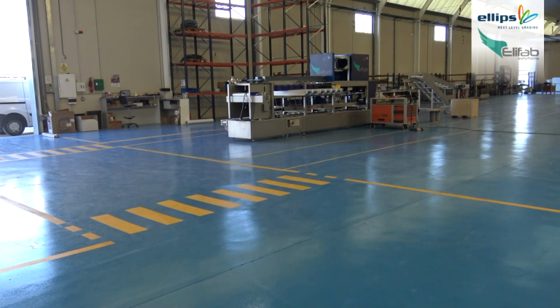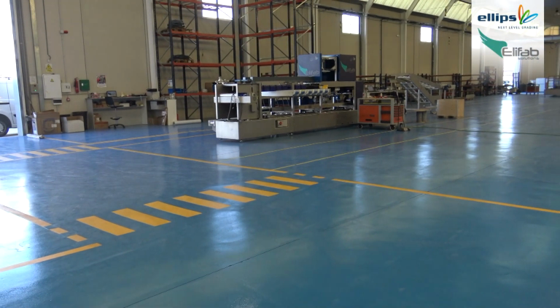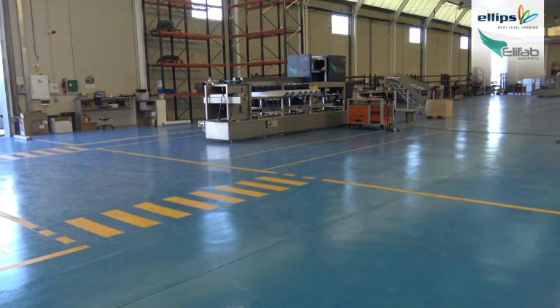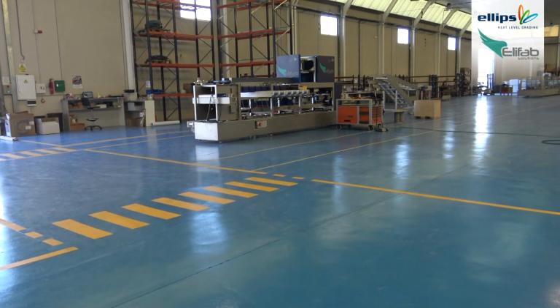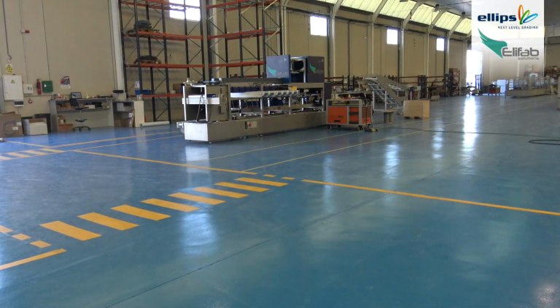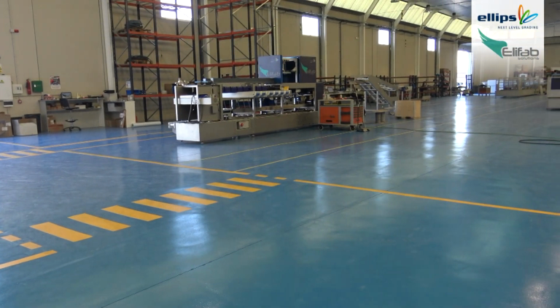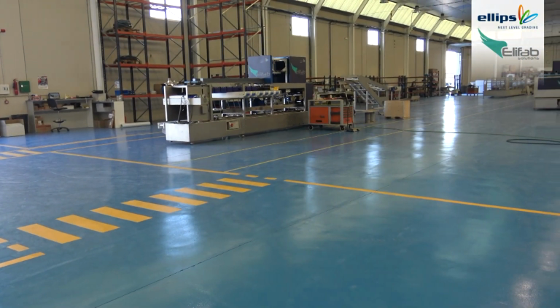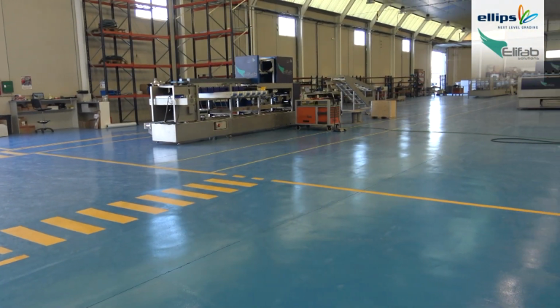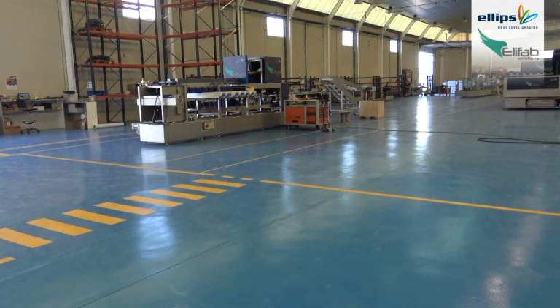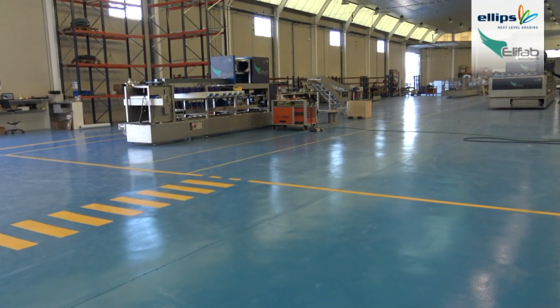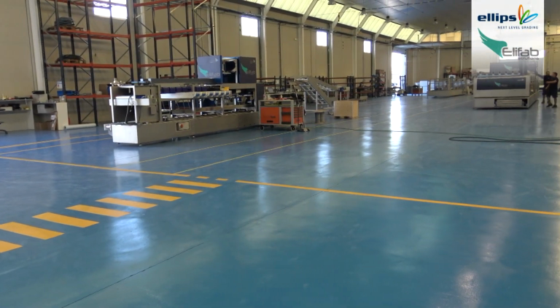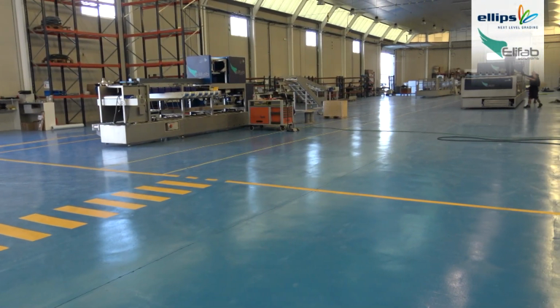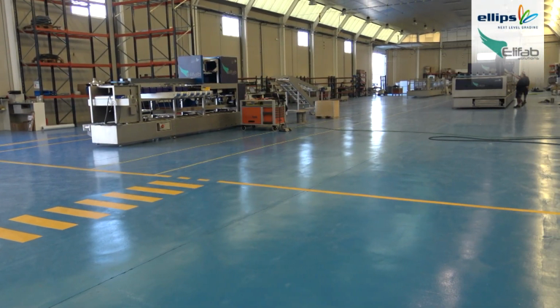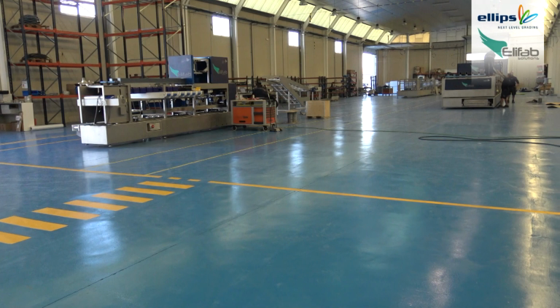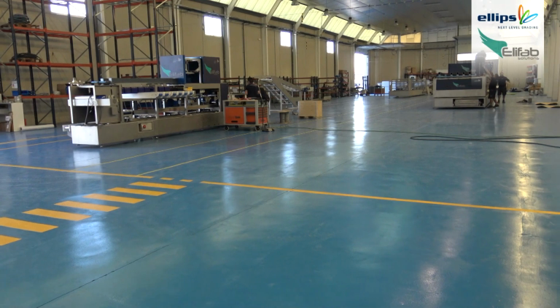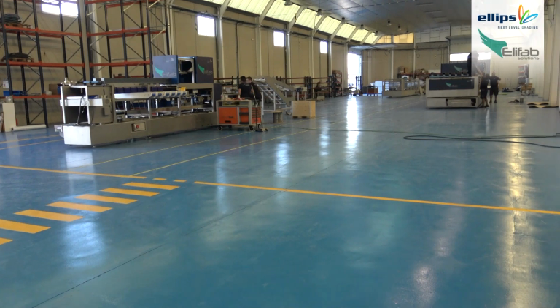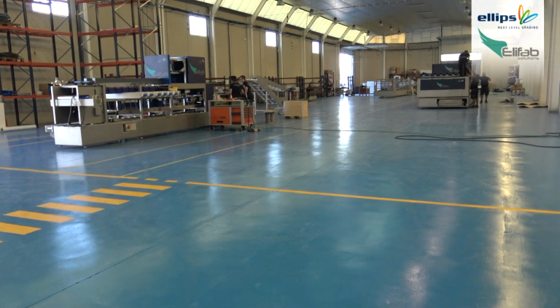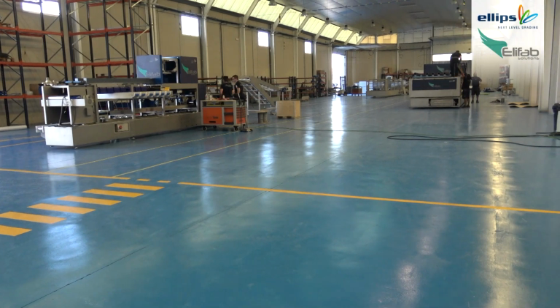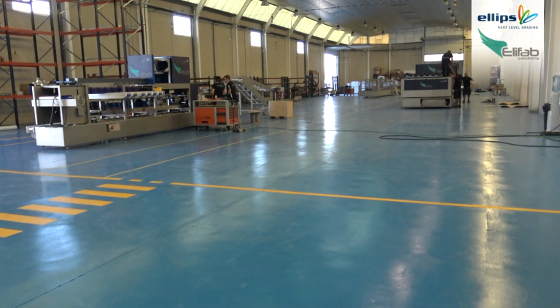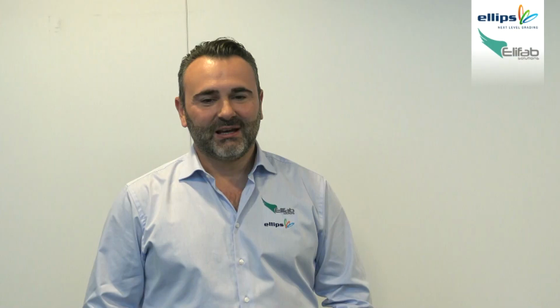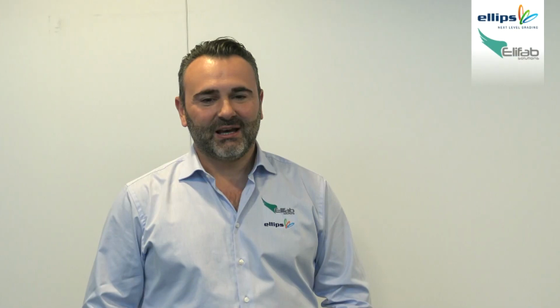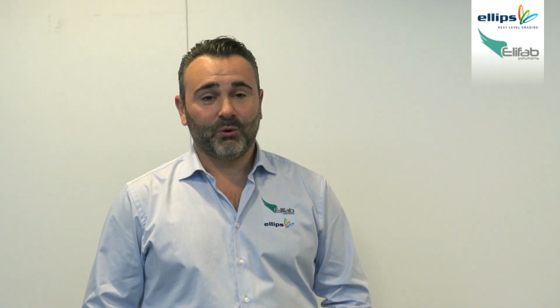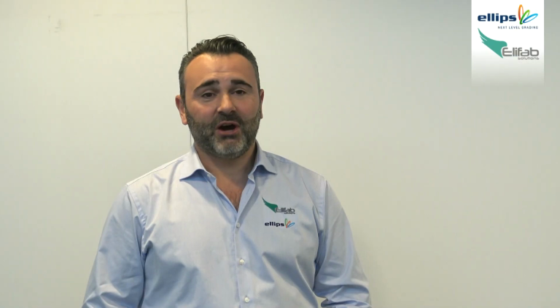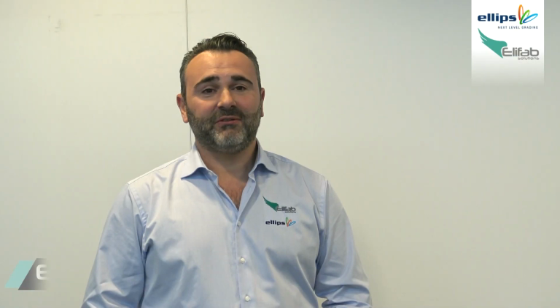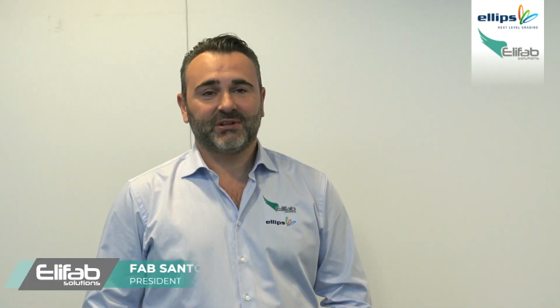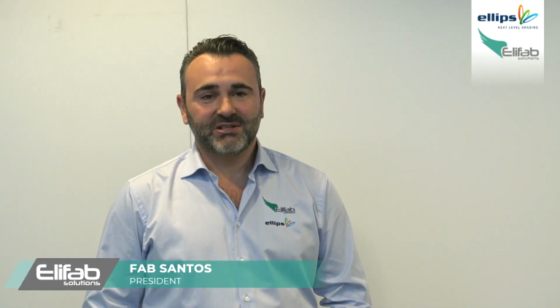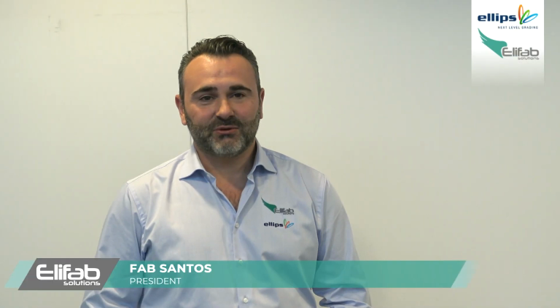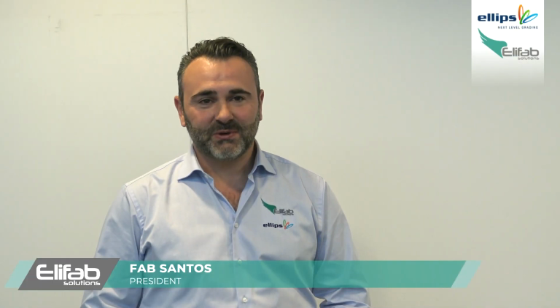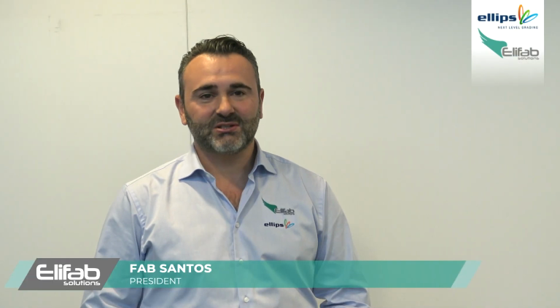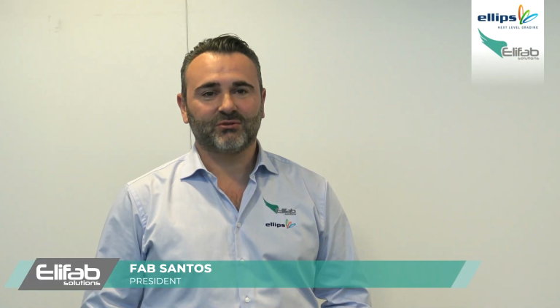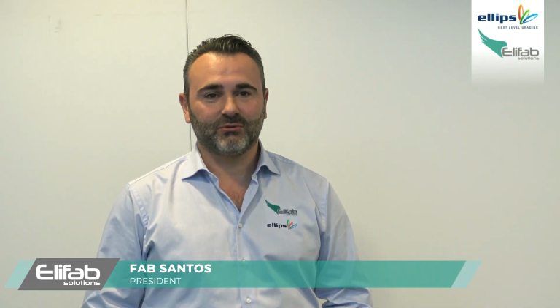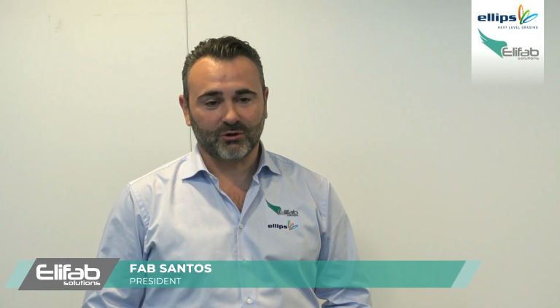We have just moved into our new factory, 2,000 square meters, just over, where we now have the necessary space to grow.